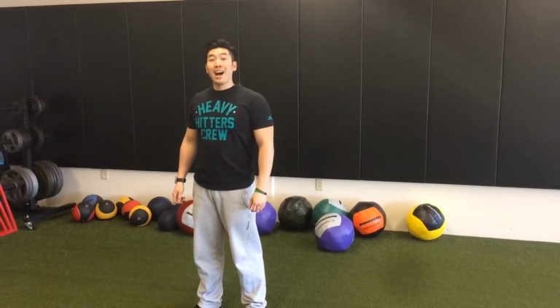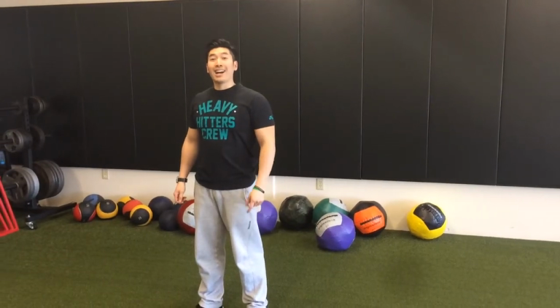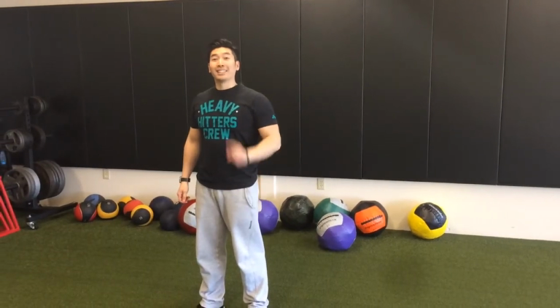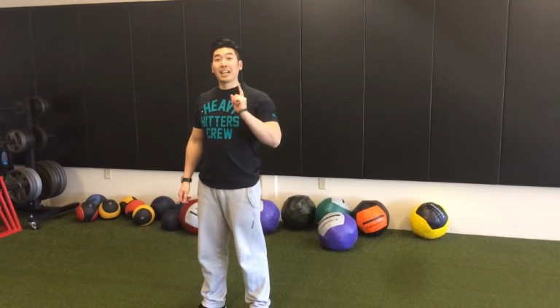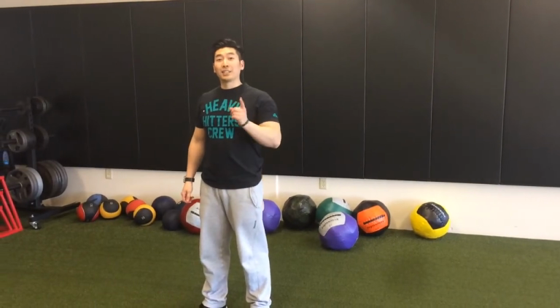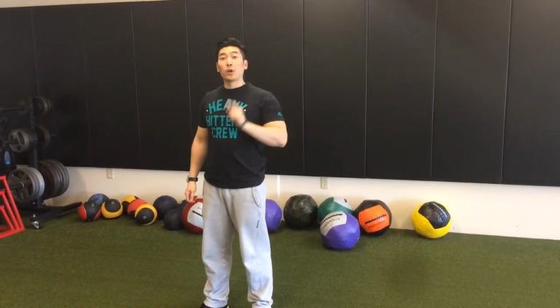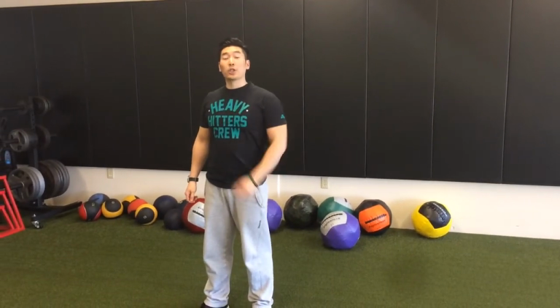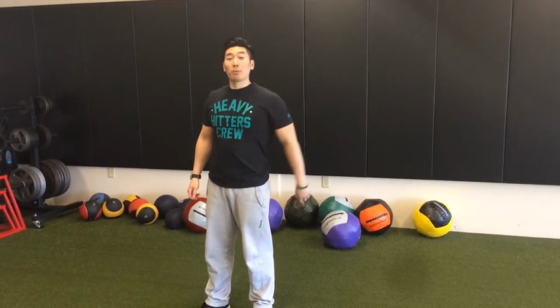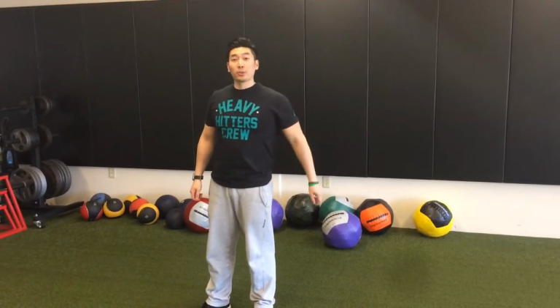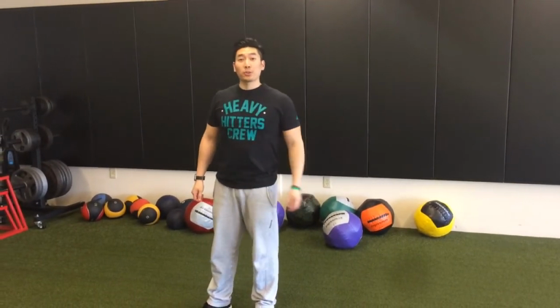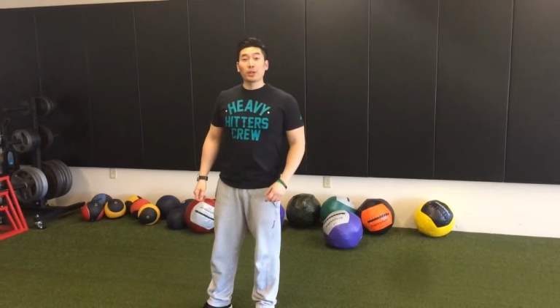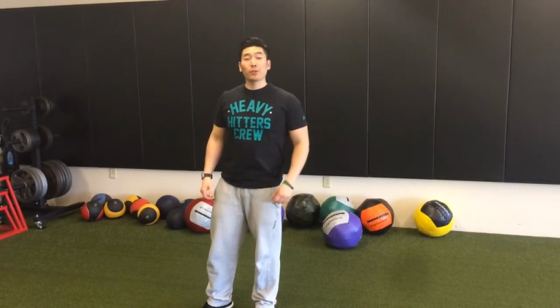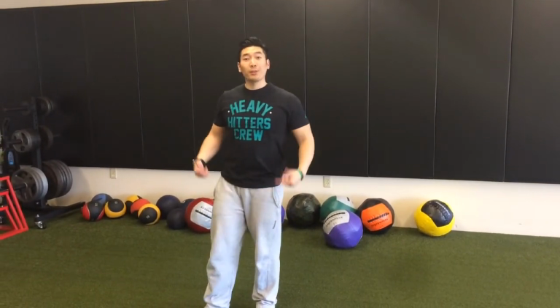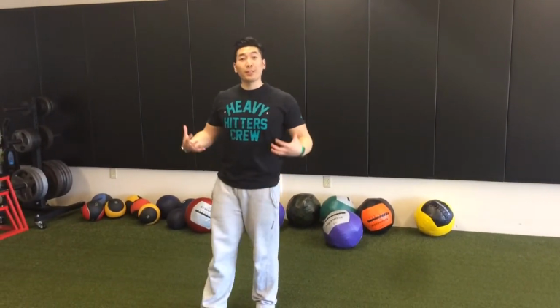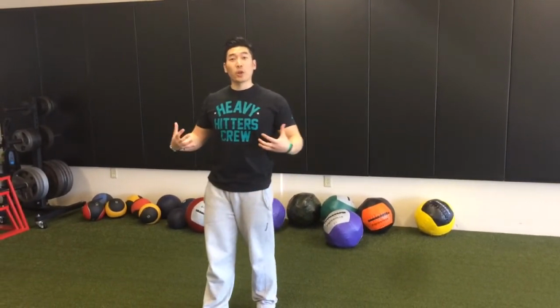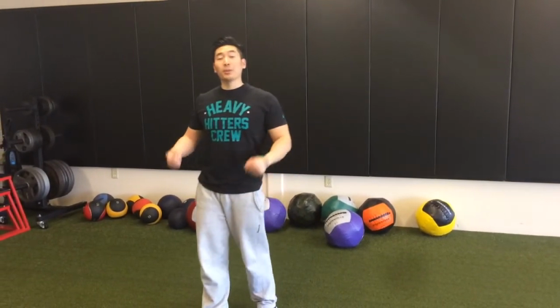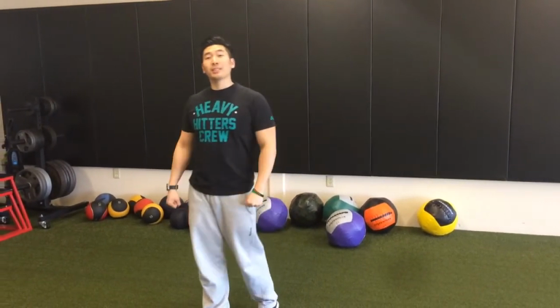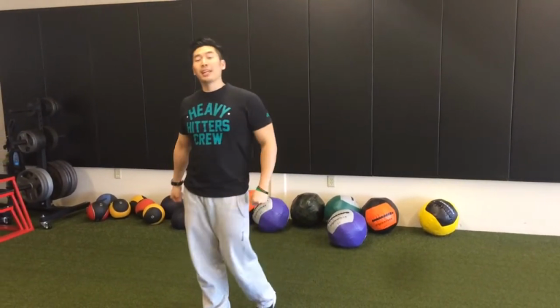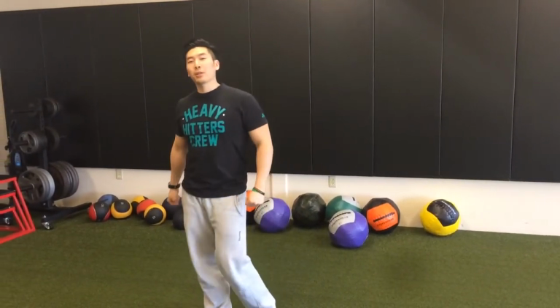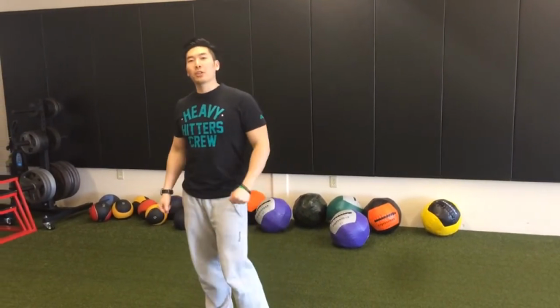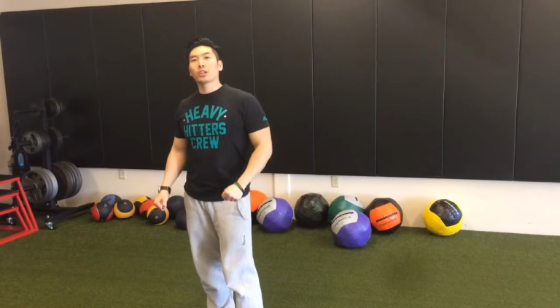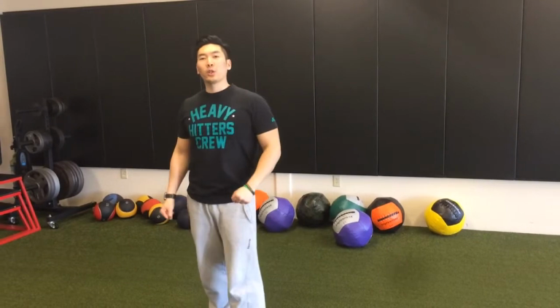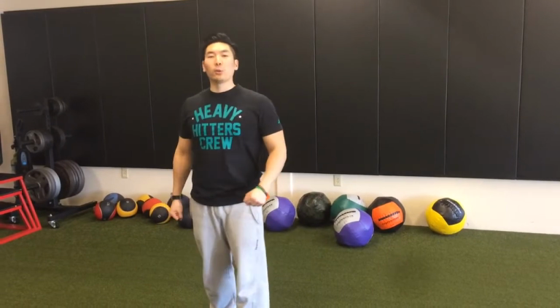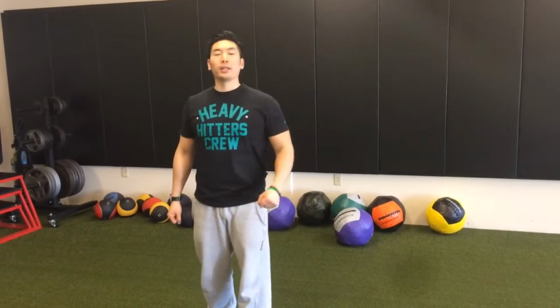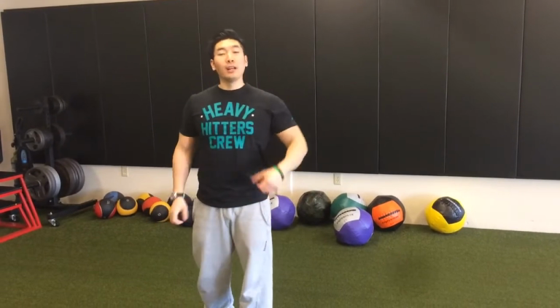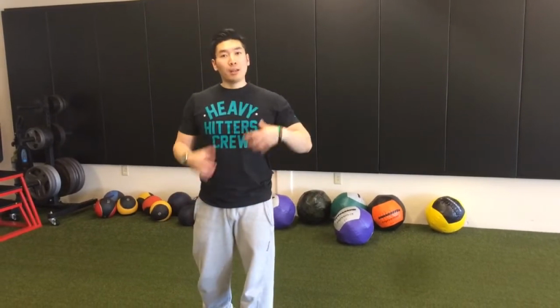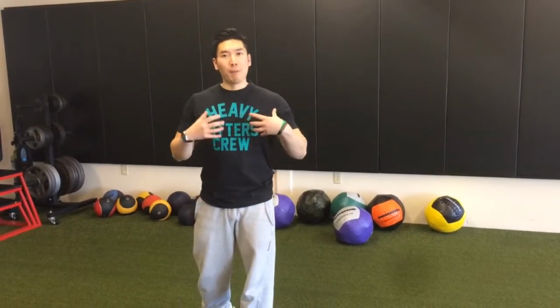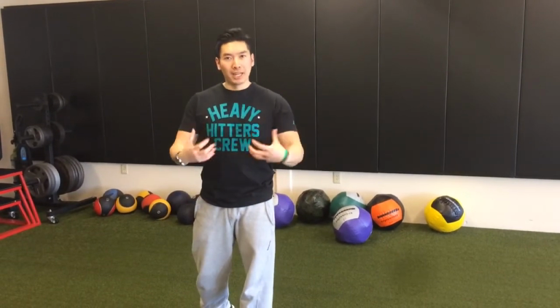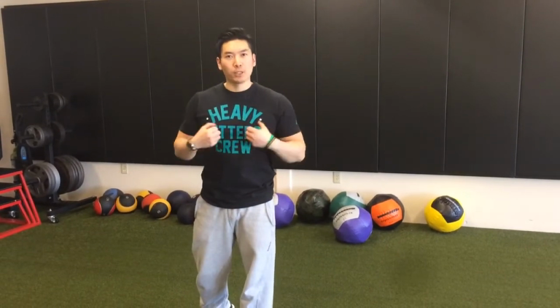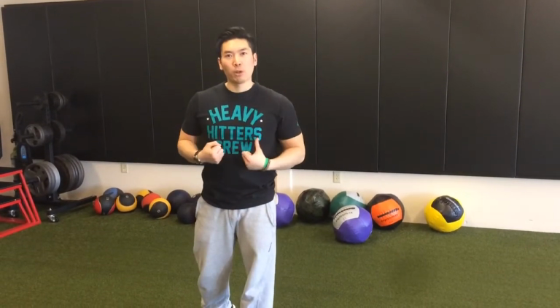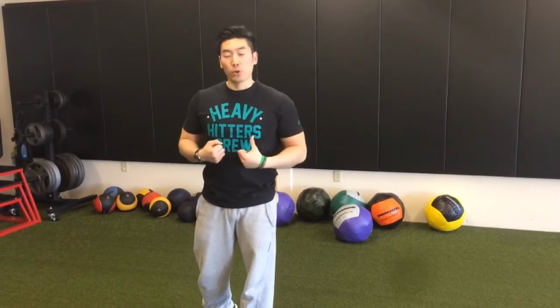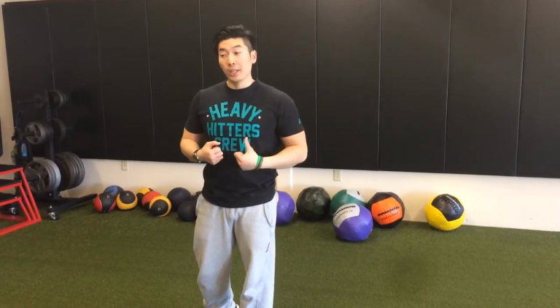Hi, this is Isaac Ho, Tacoma Personal Trainer from B-Fit Tacoma. Today I'm going to talk to you a little bit about medicine ball training.